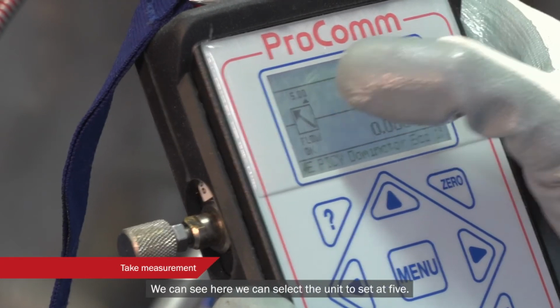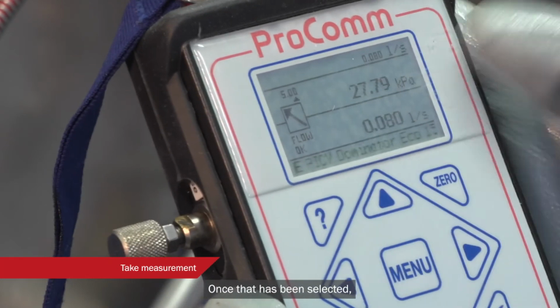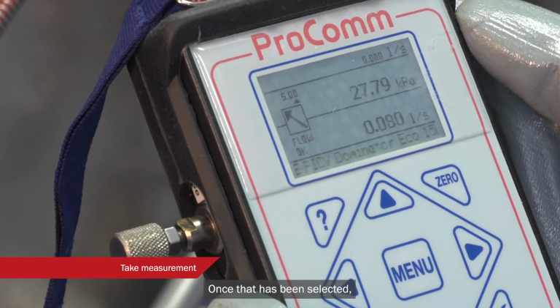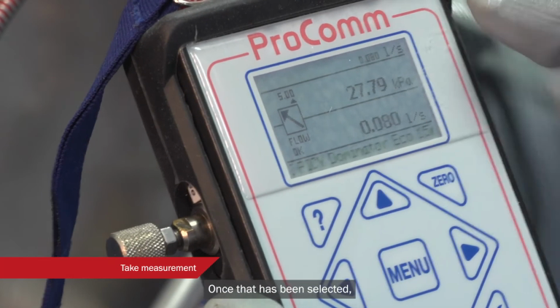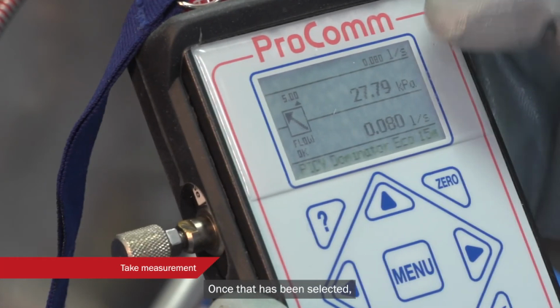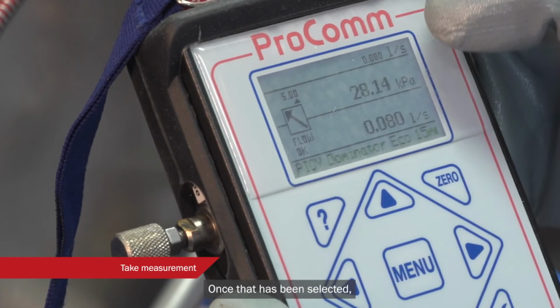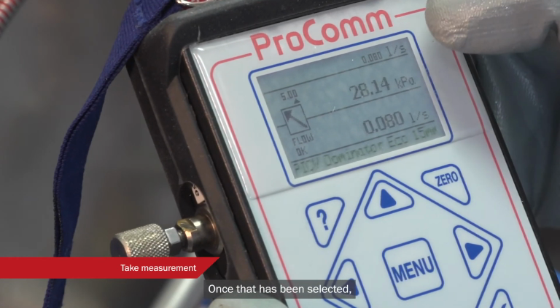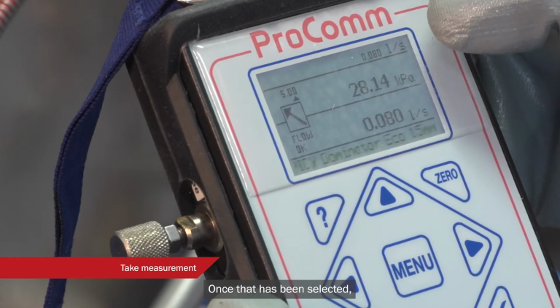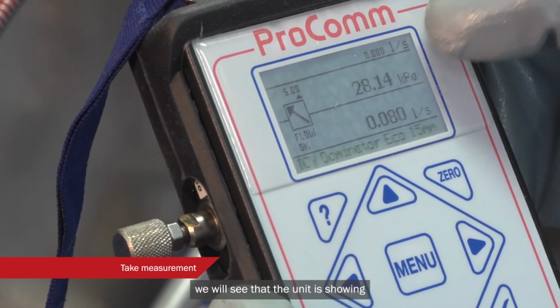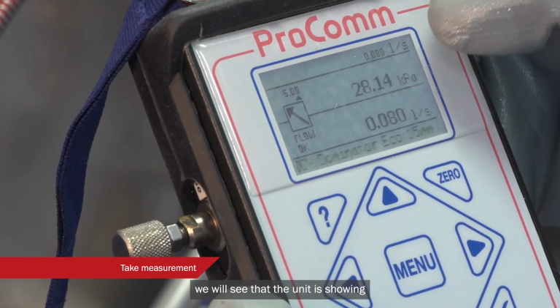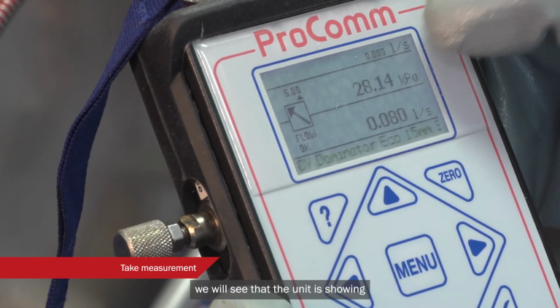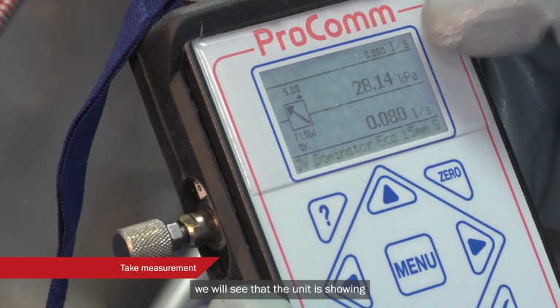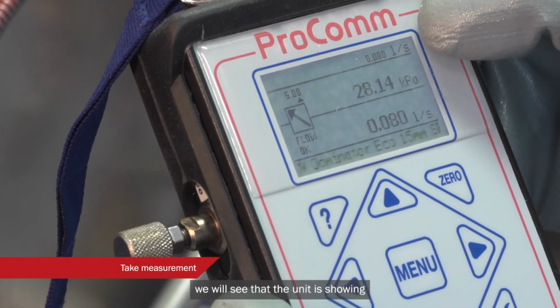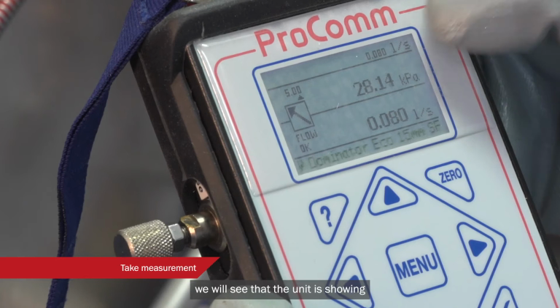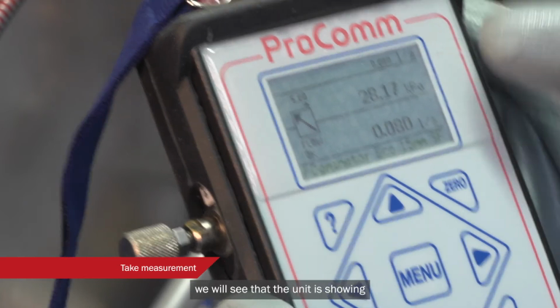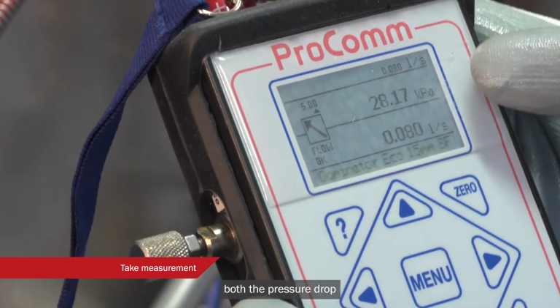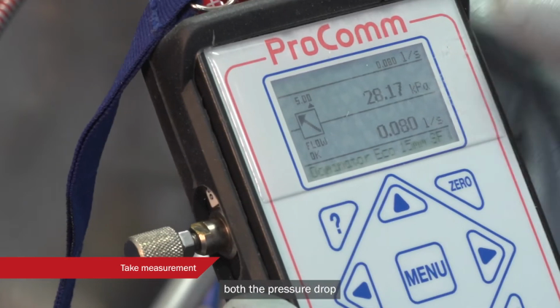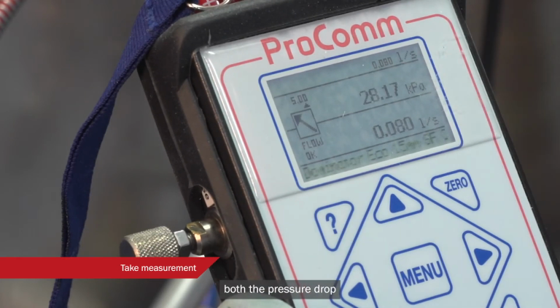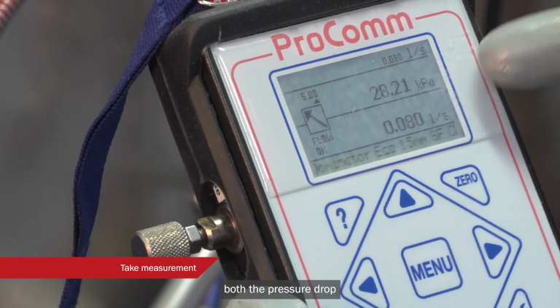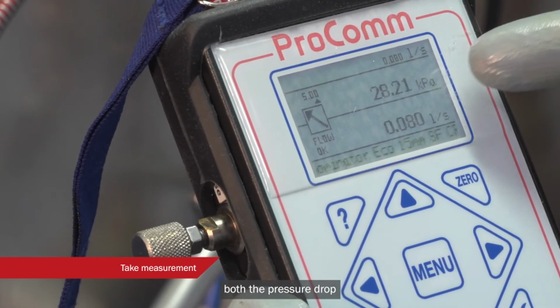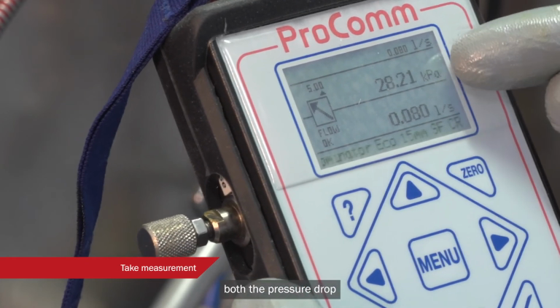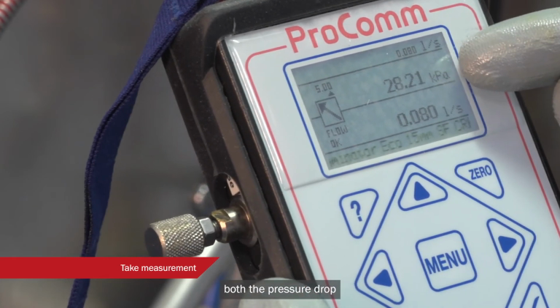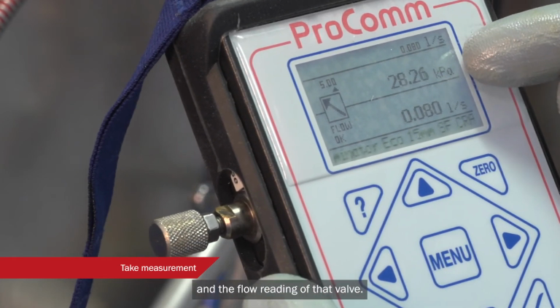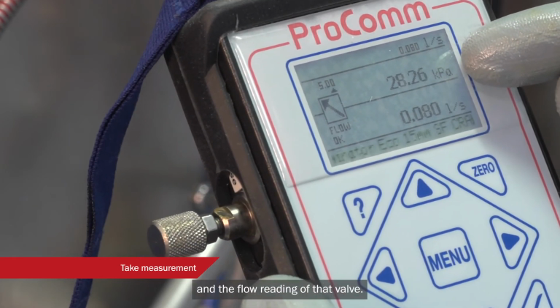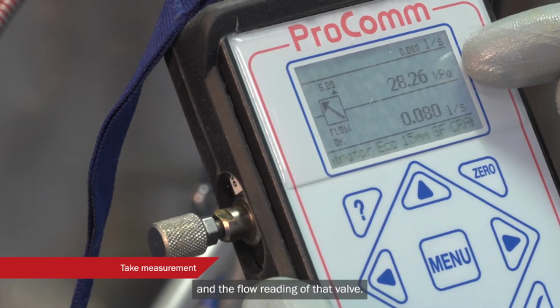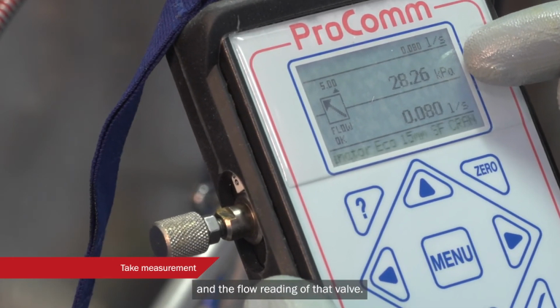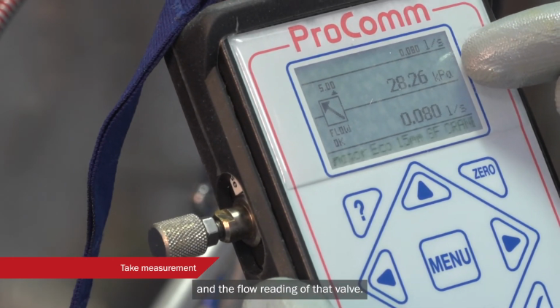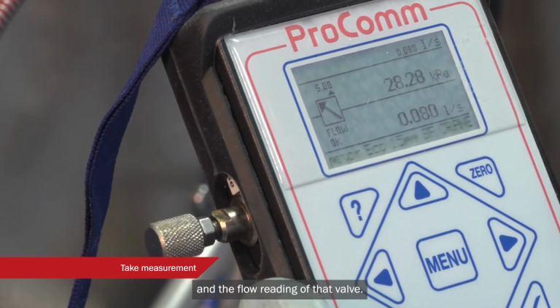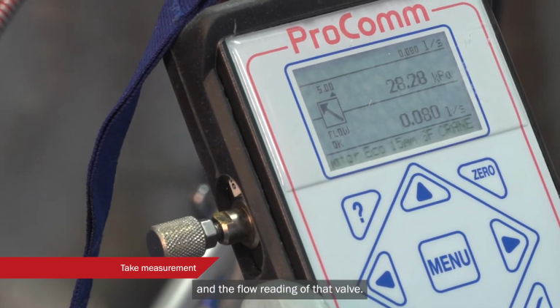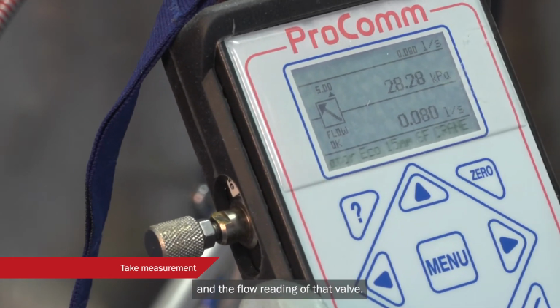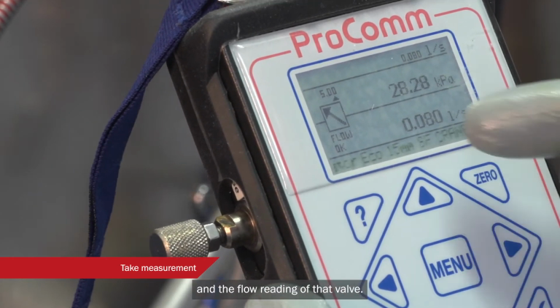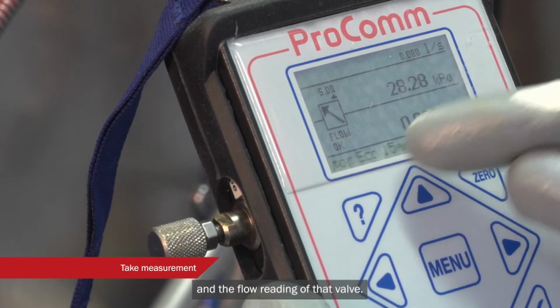Once that has been selected, we will see that the unit is showing both the pressure drop and the flow reading of that valve.